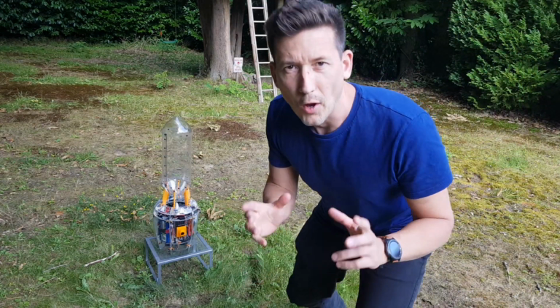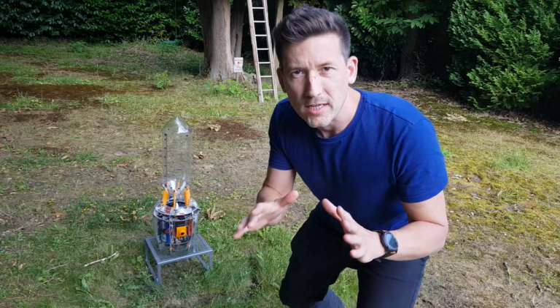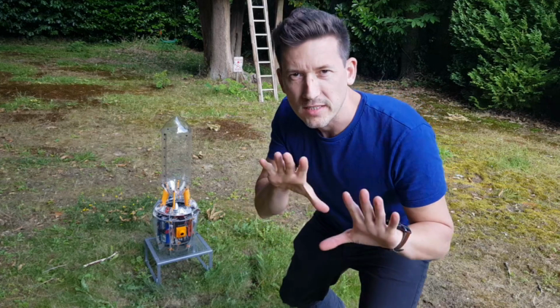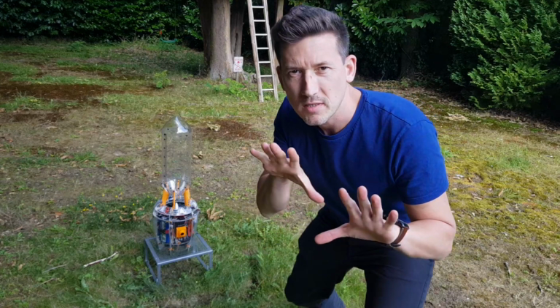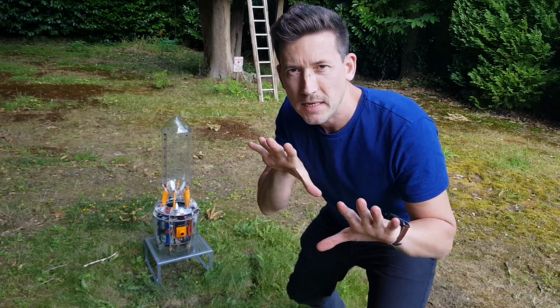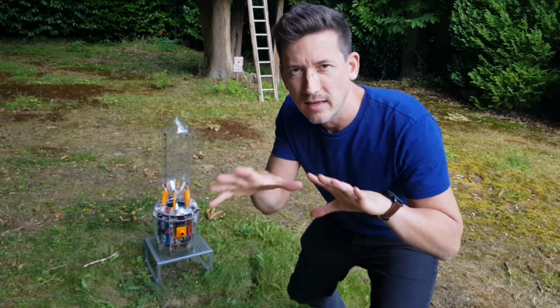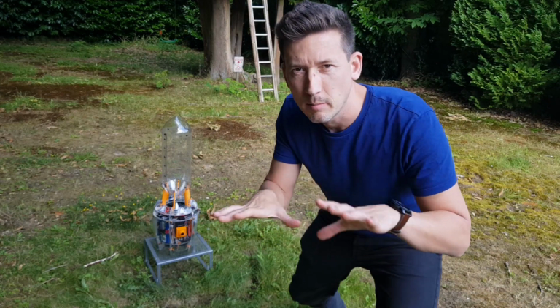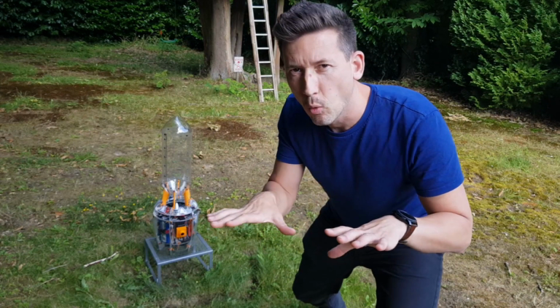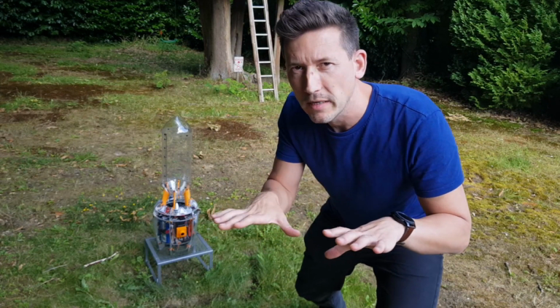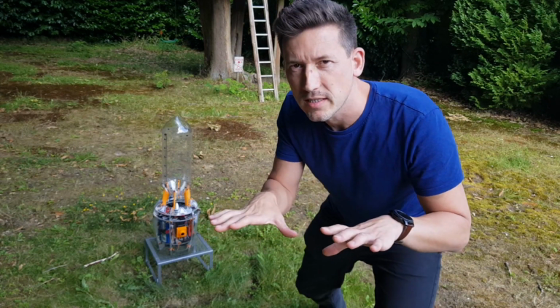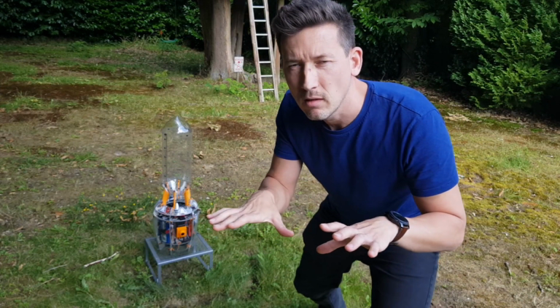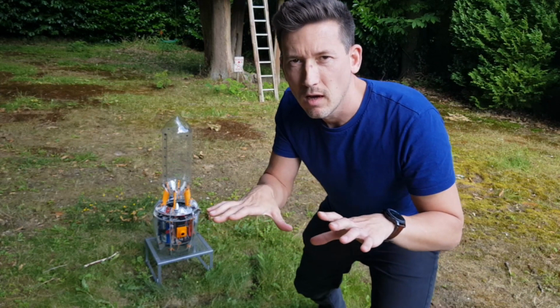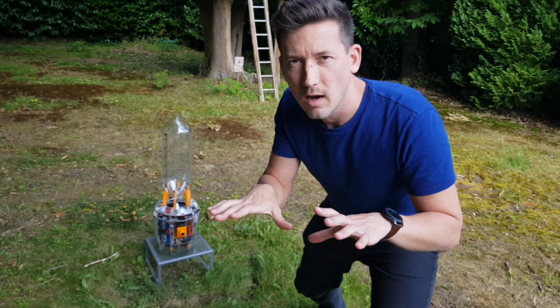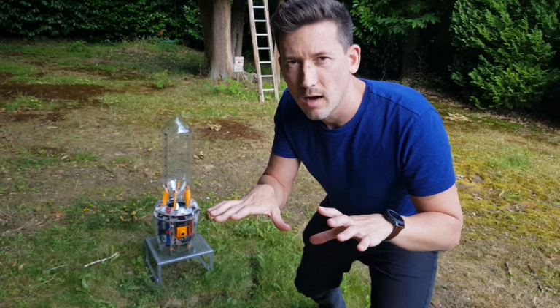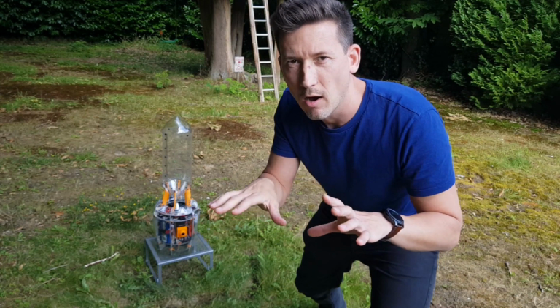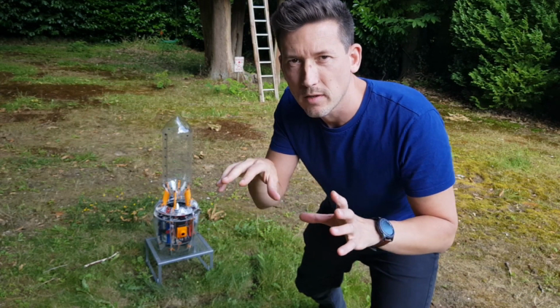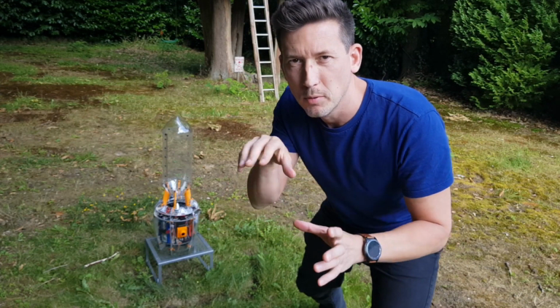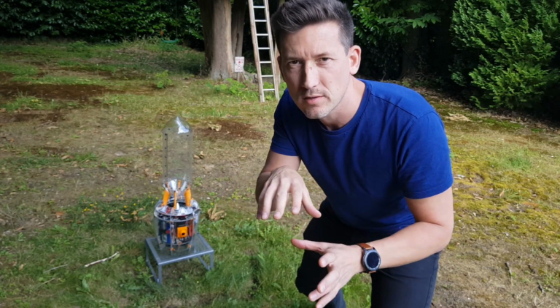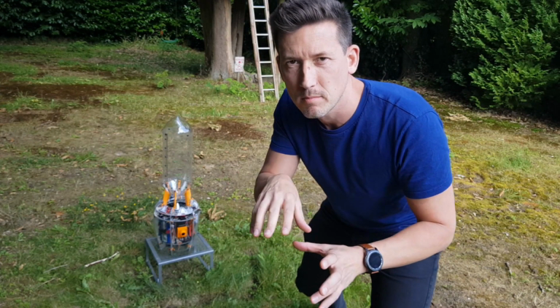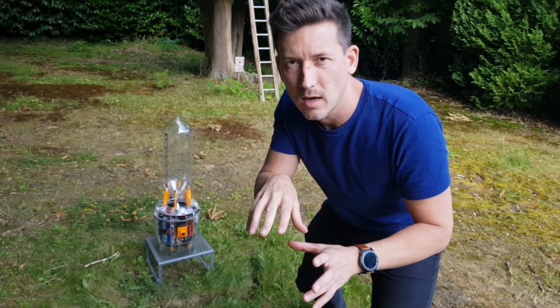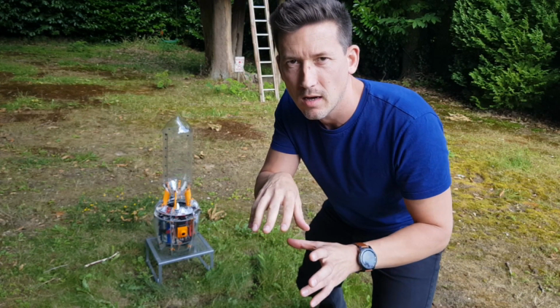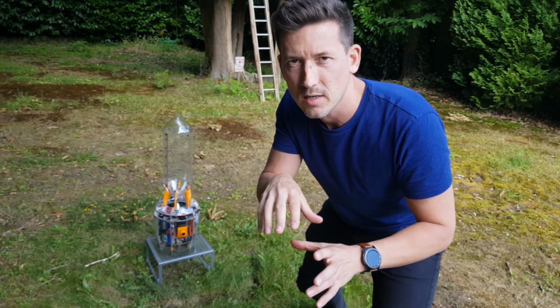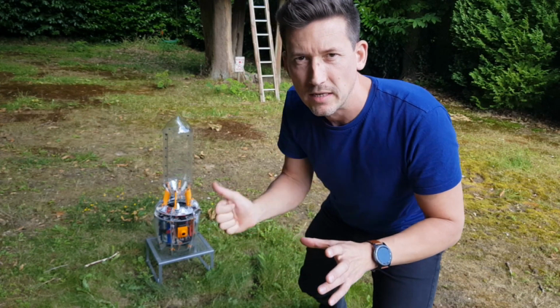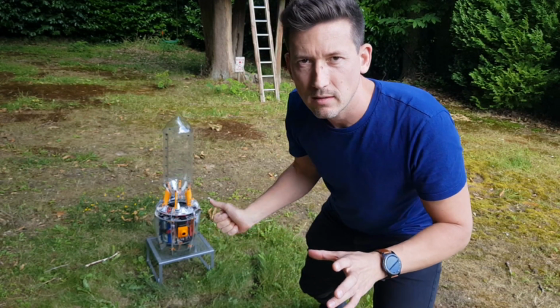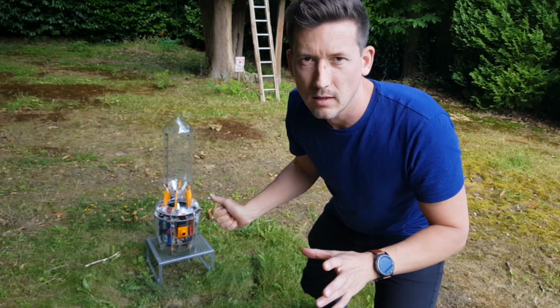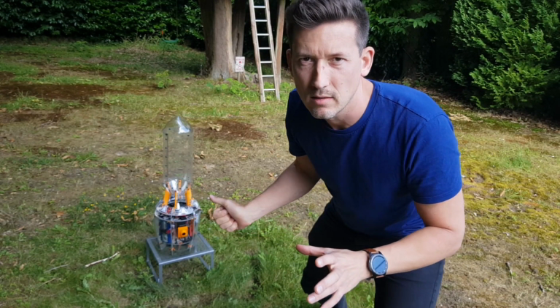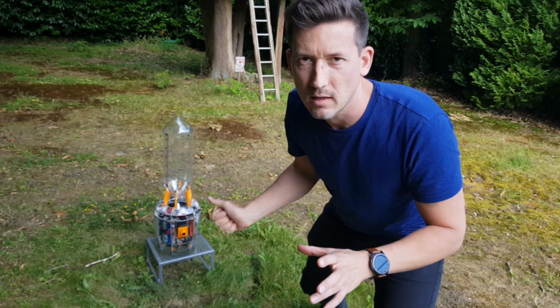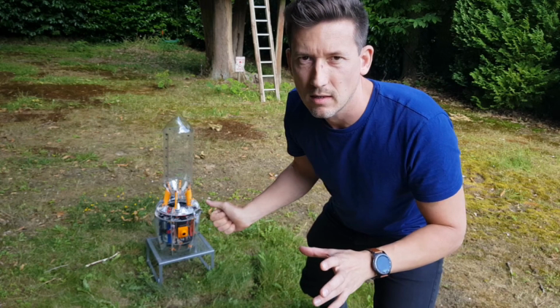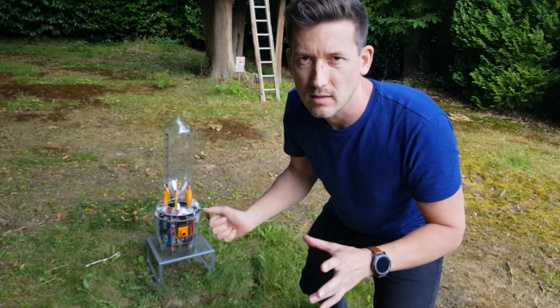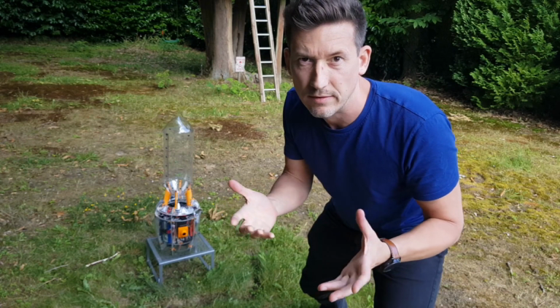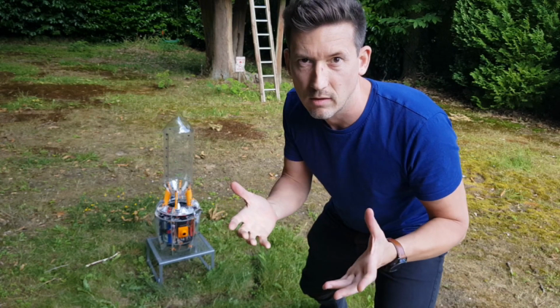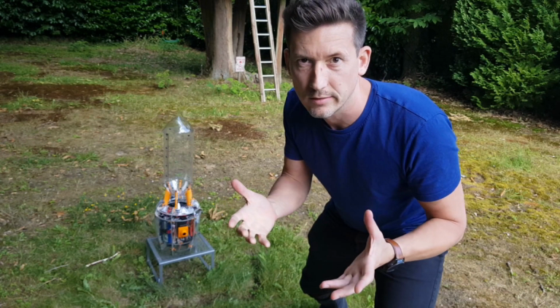Okay, so it seems to be a little bit wobbly still. I'm going to put something in there and see if it flies.